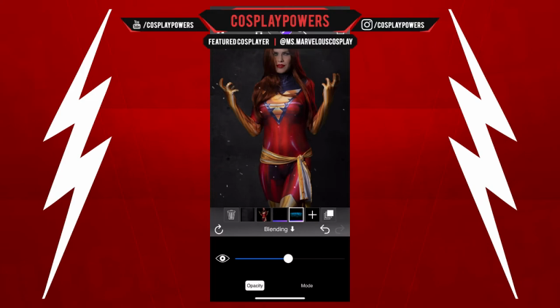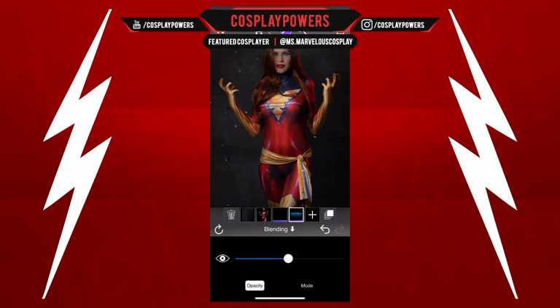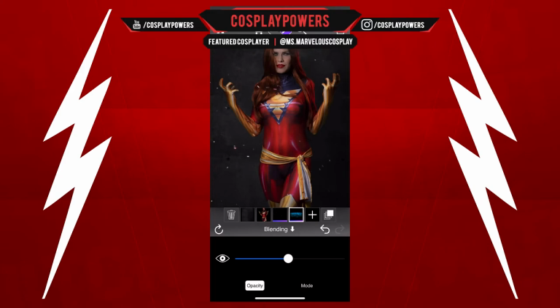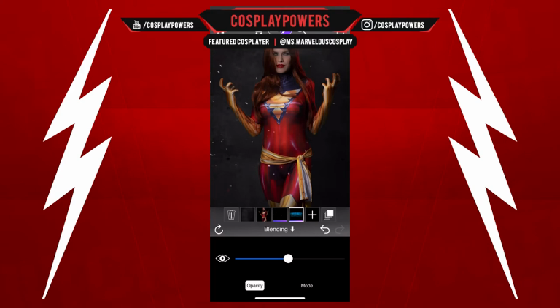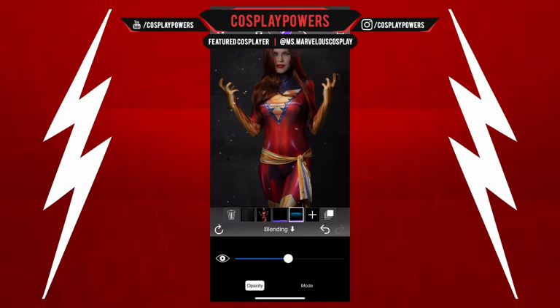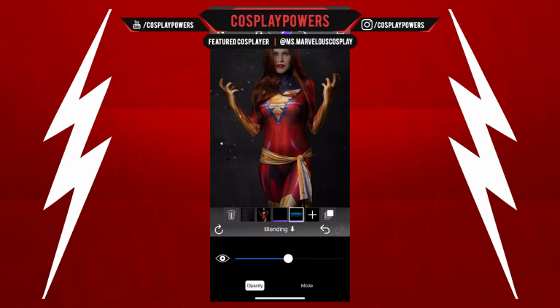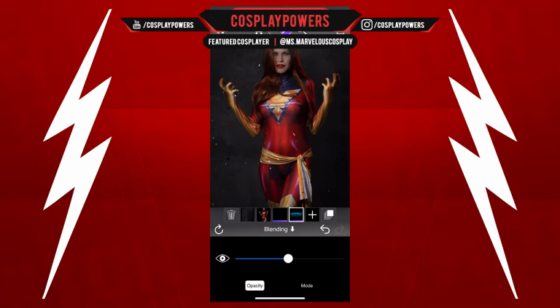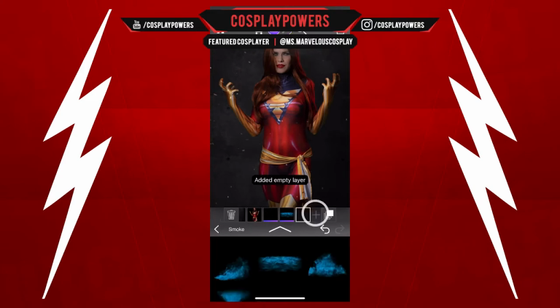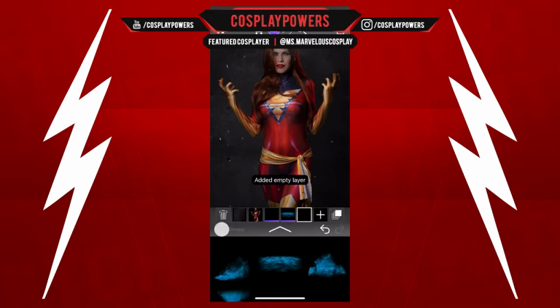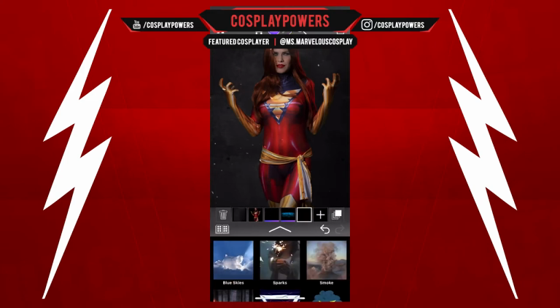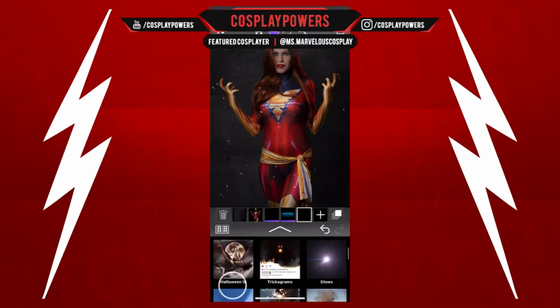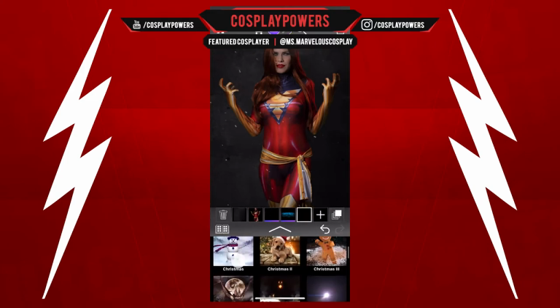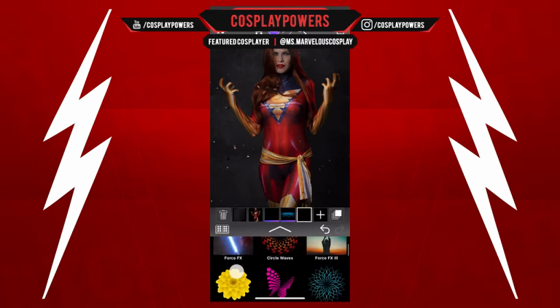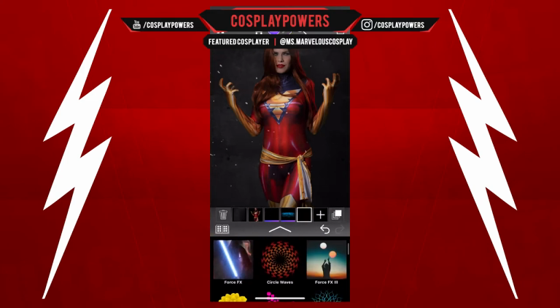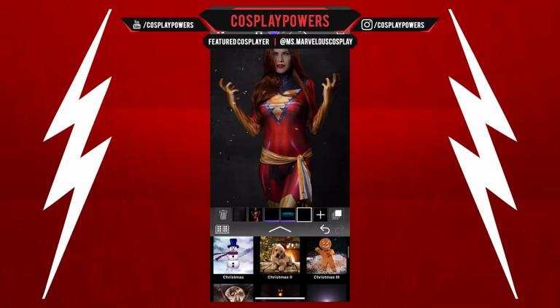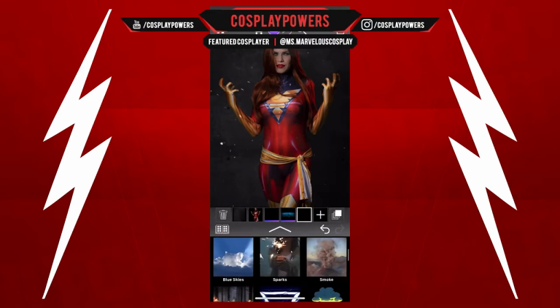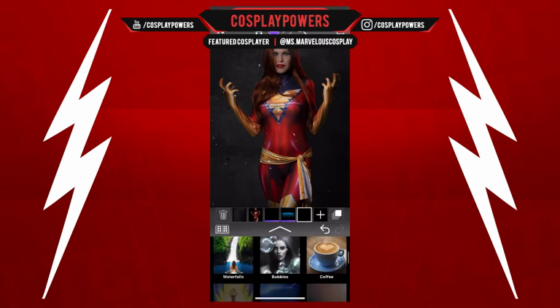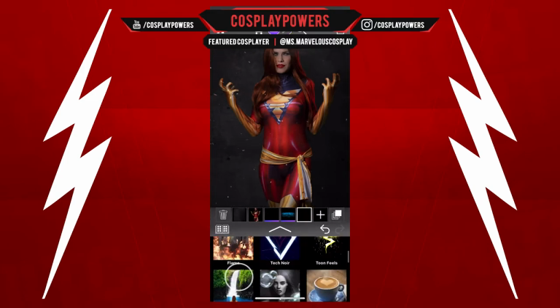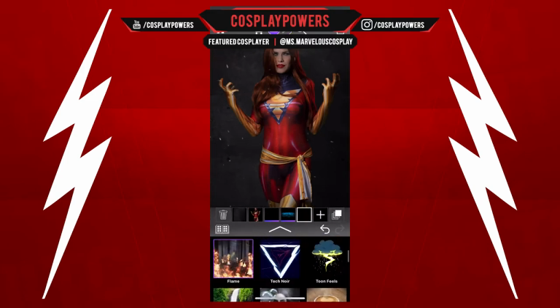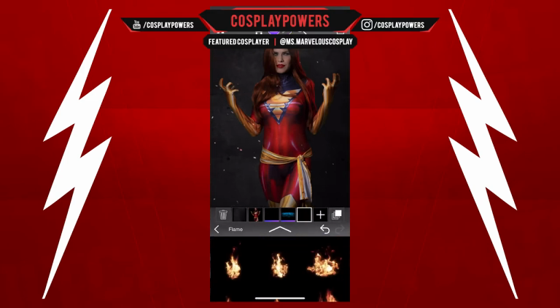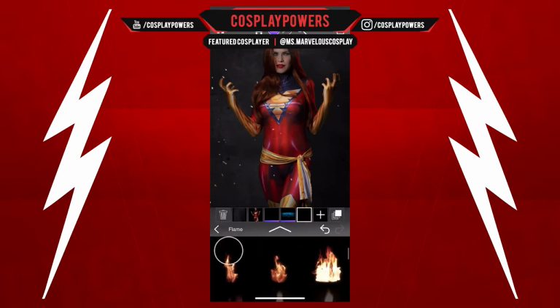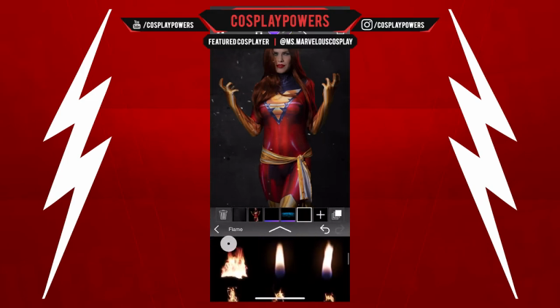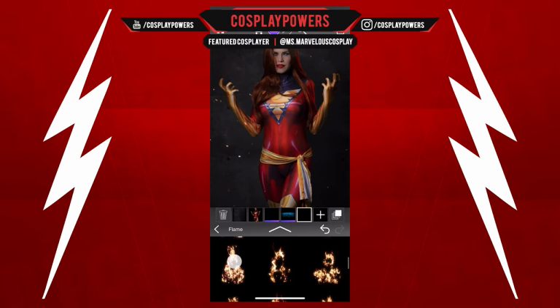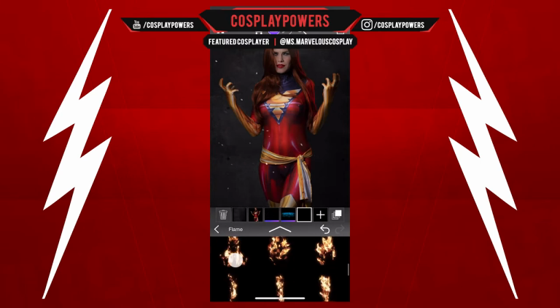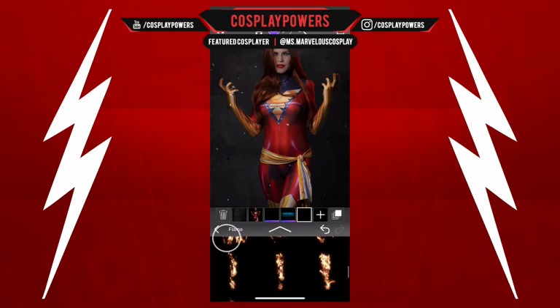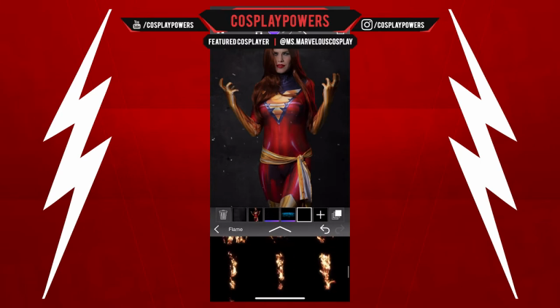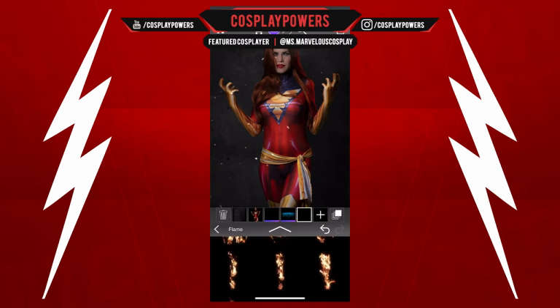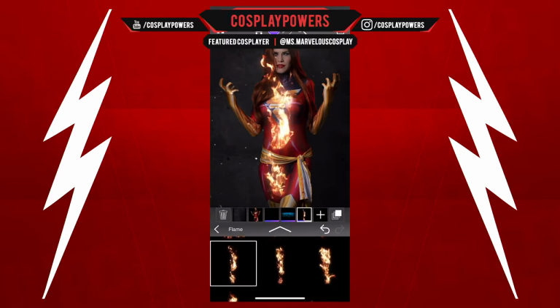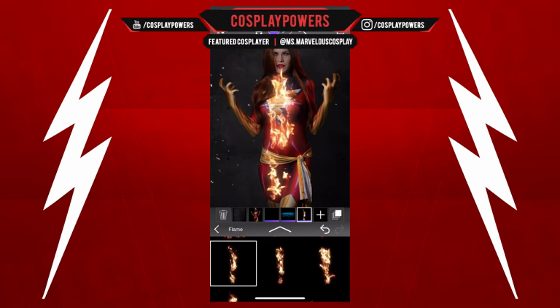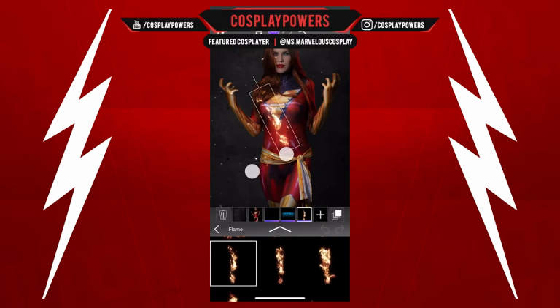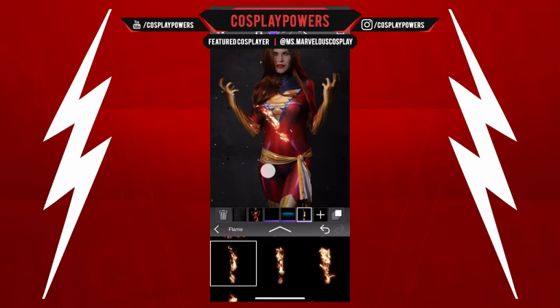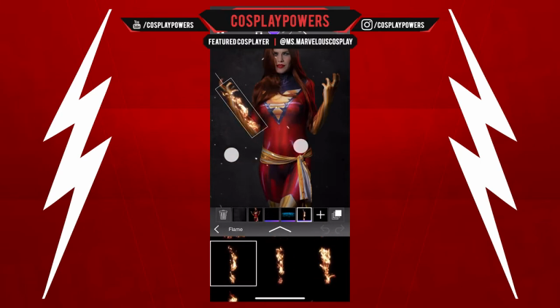Then we're going to add some blending here with our opacity down. Now what we're going to do is add the fire.